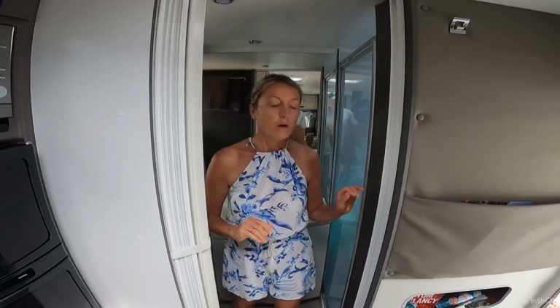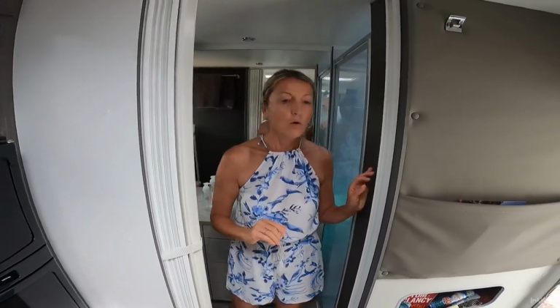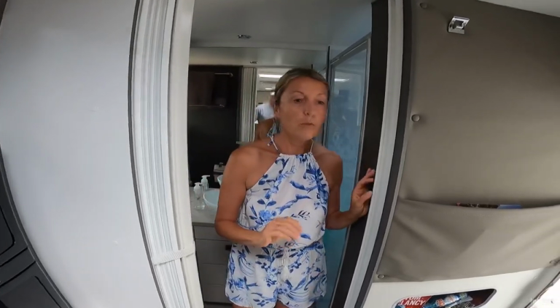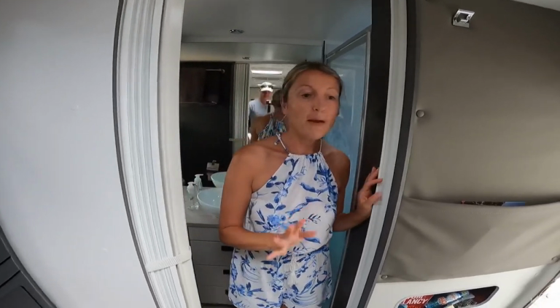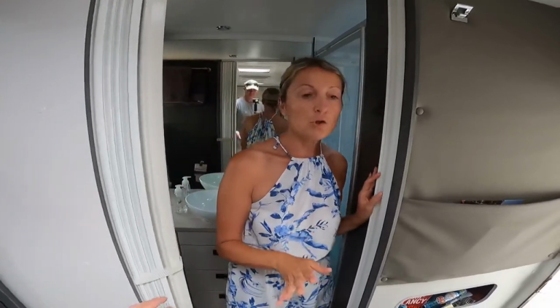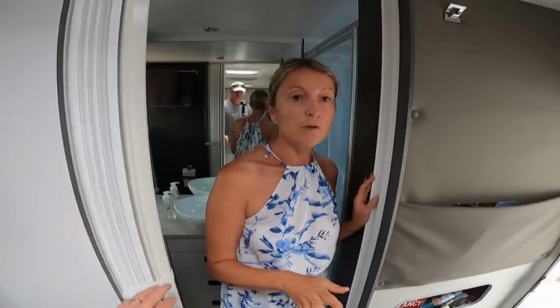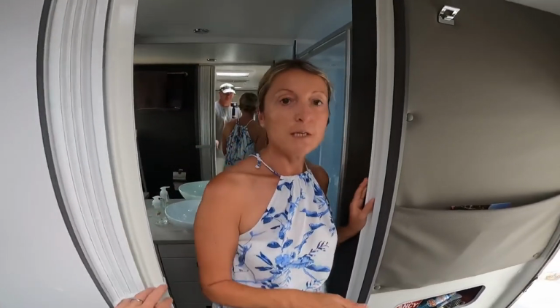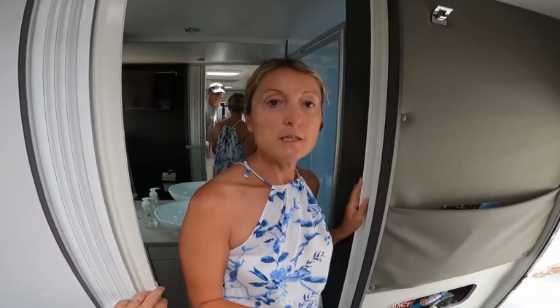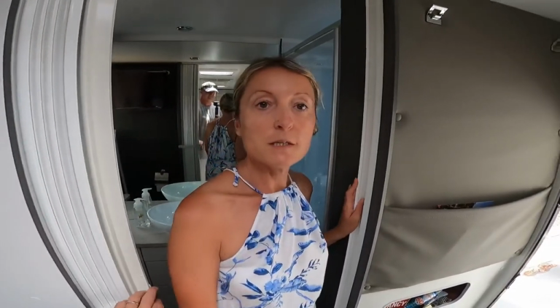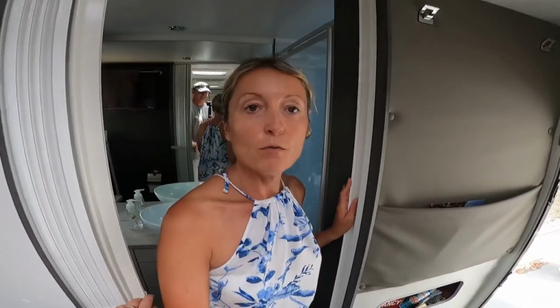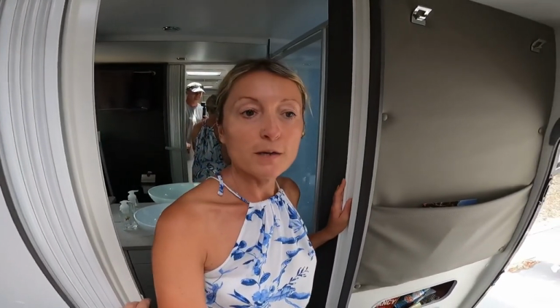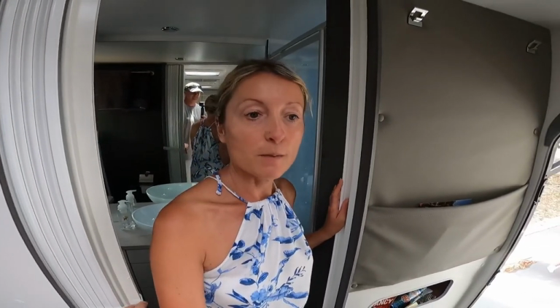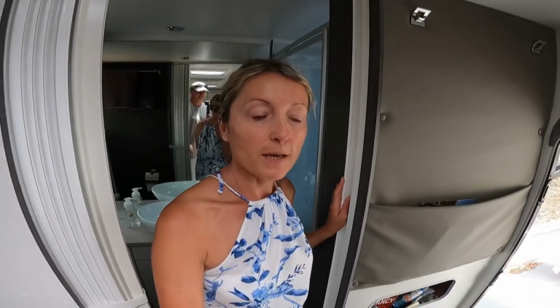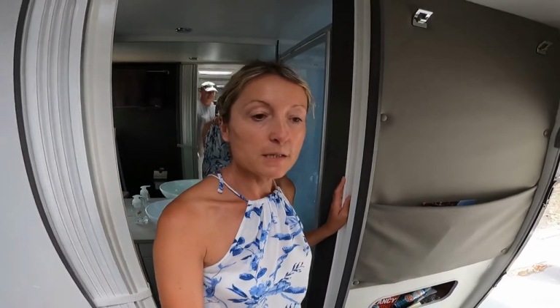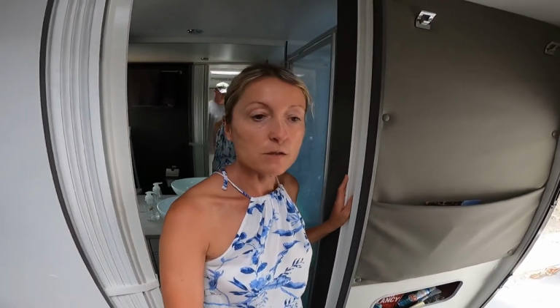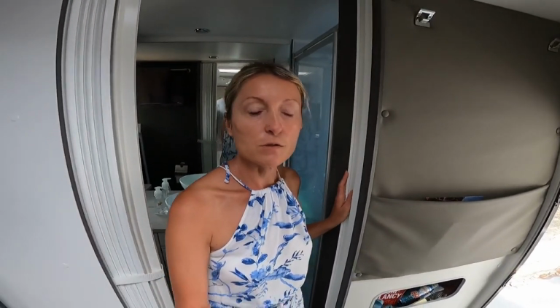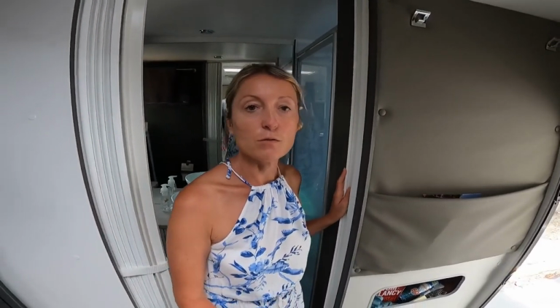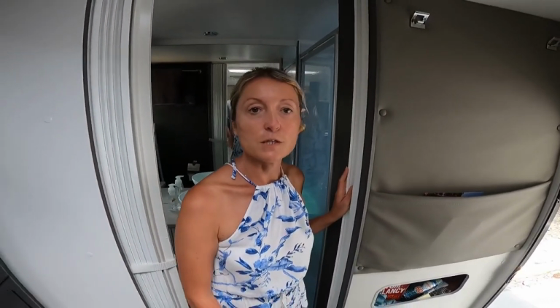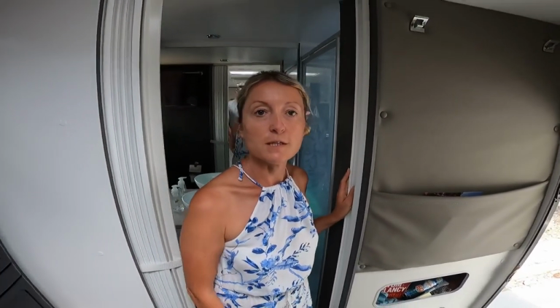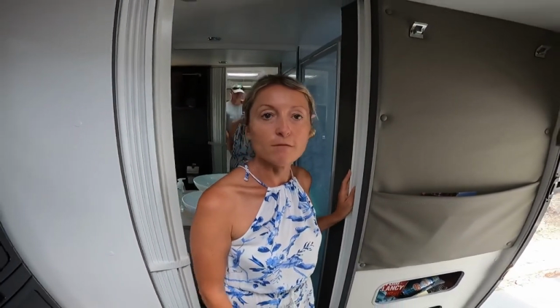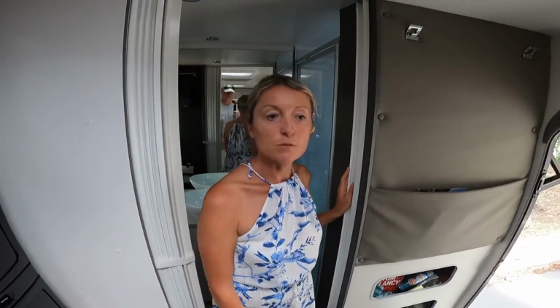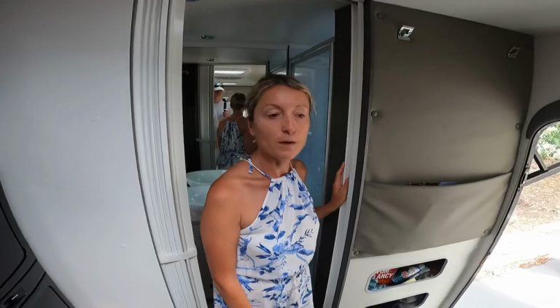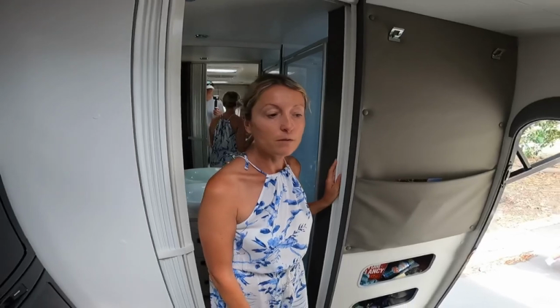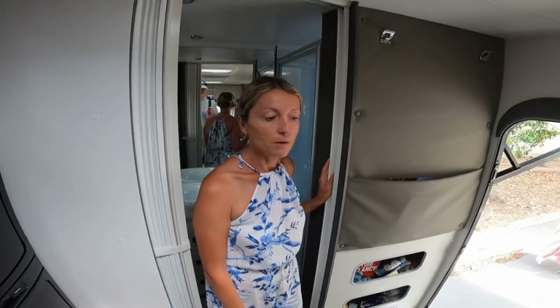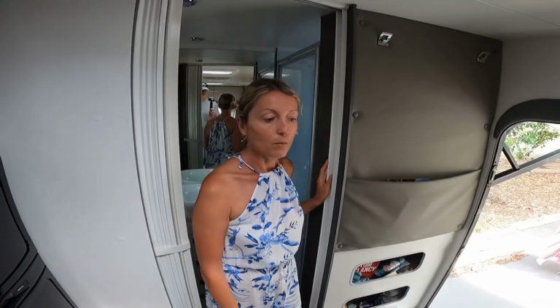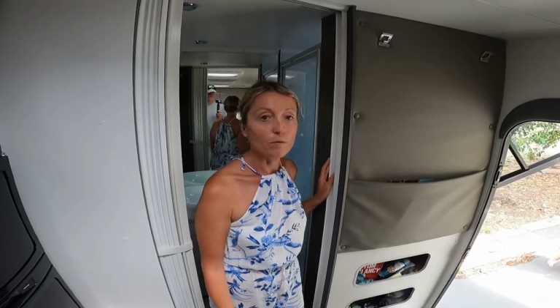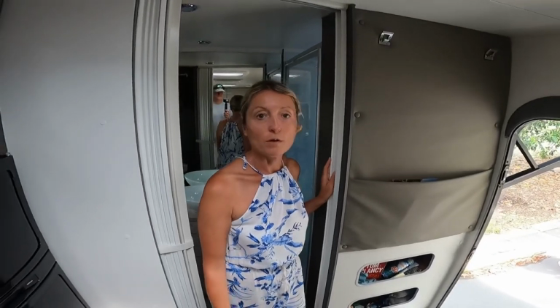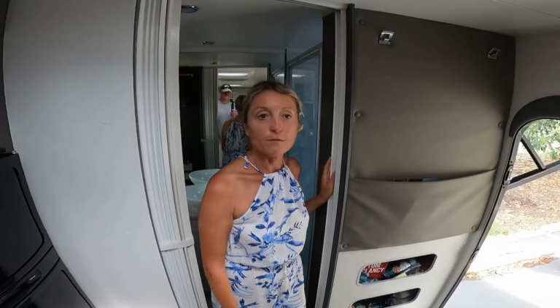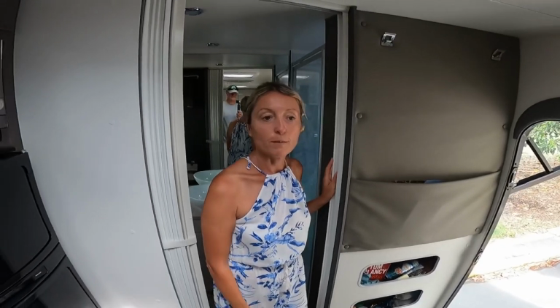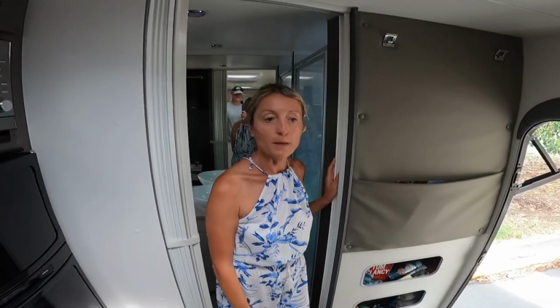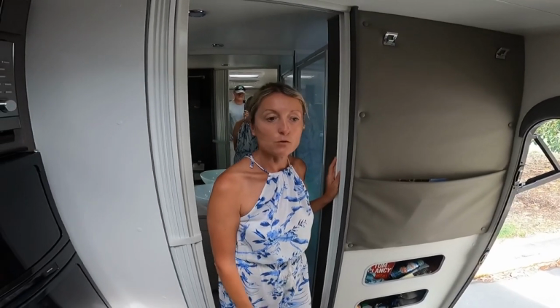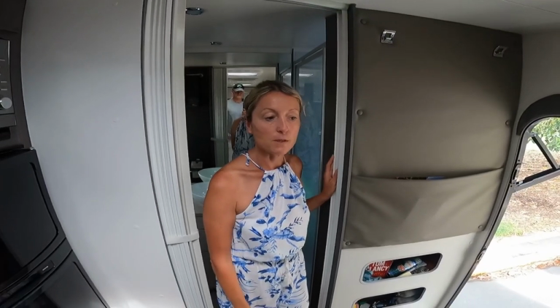All the batteries are under the bed. There's storage under there as well. We've got lithium batteries.